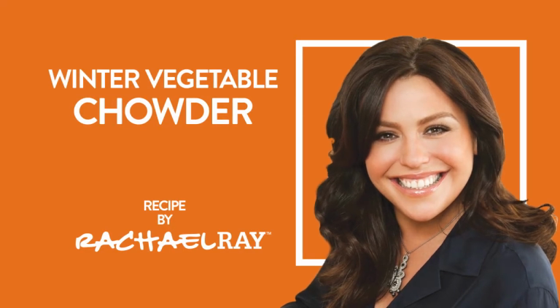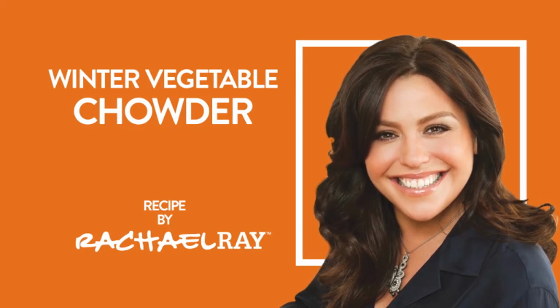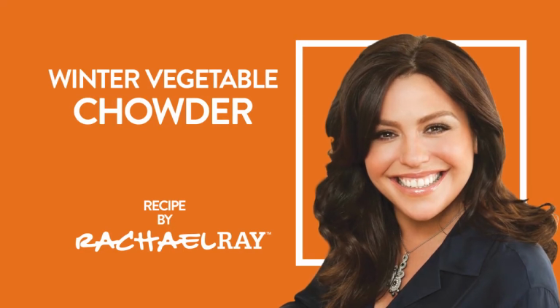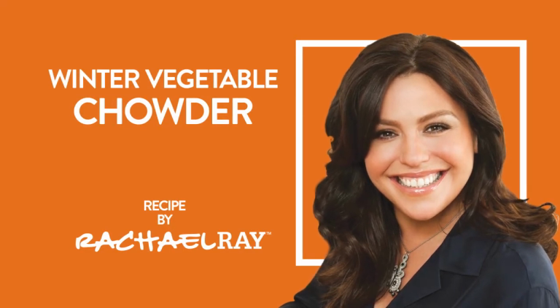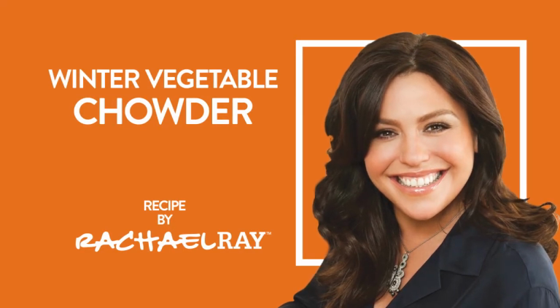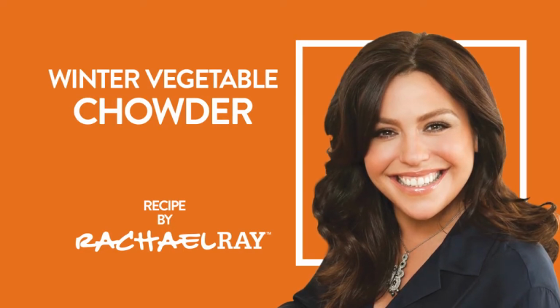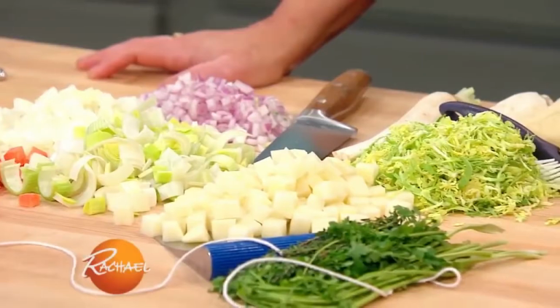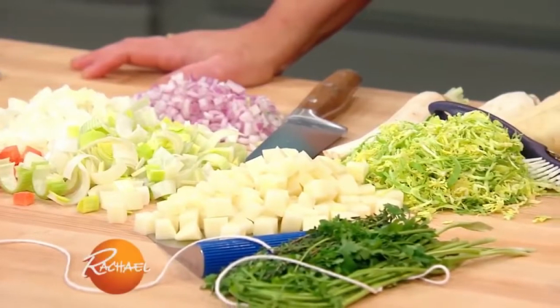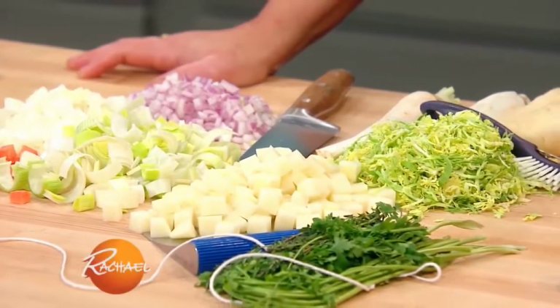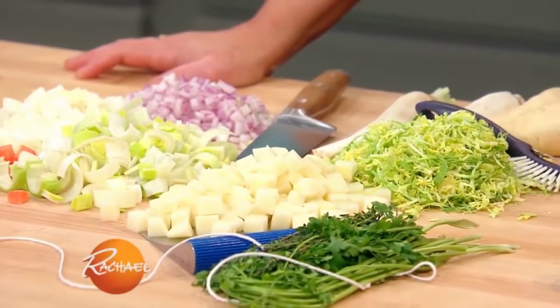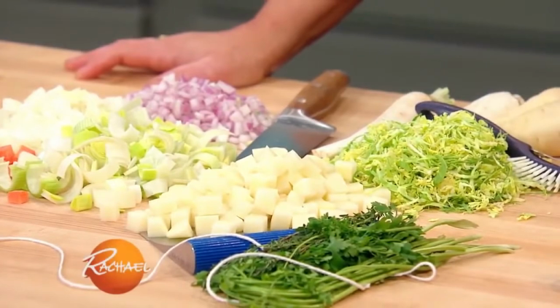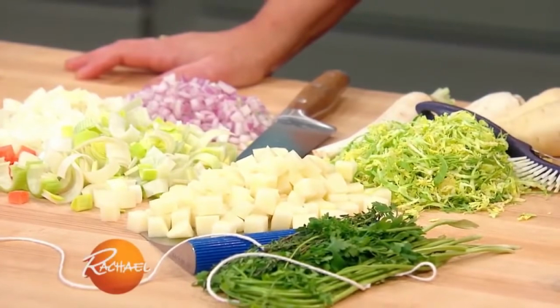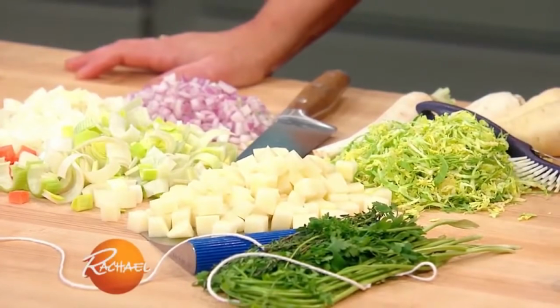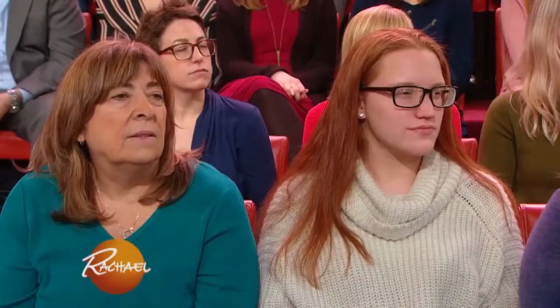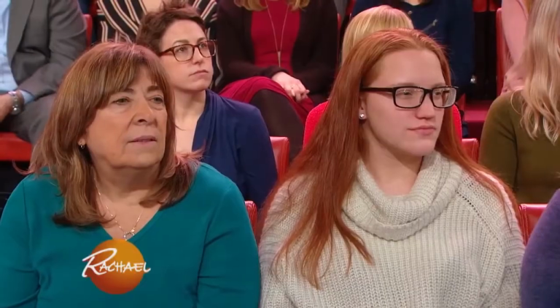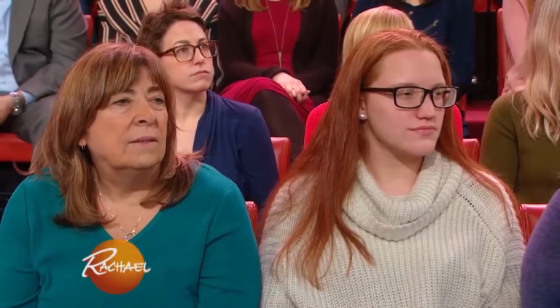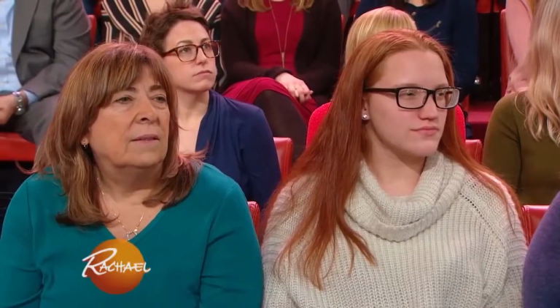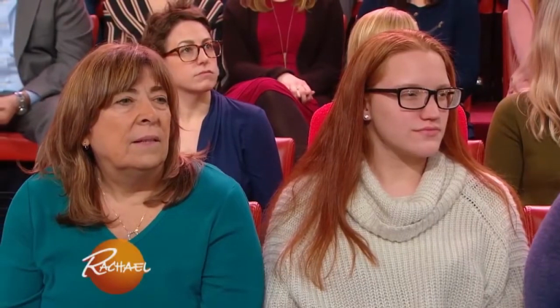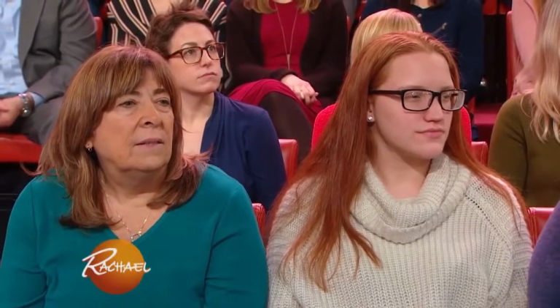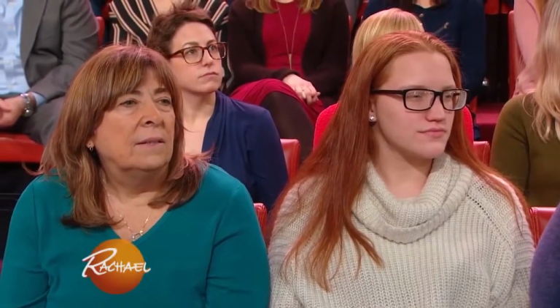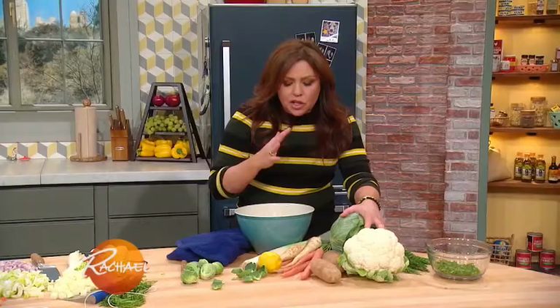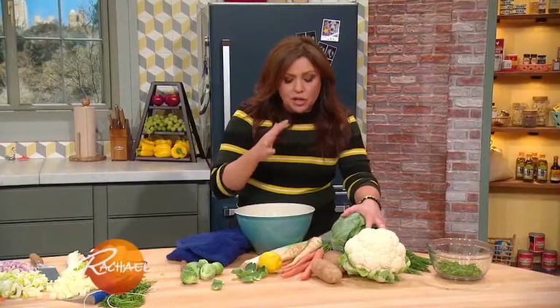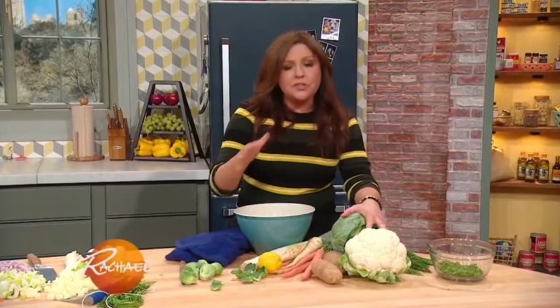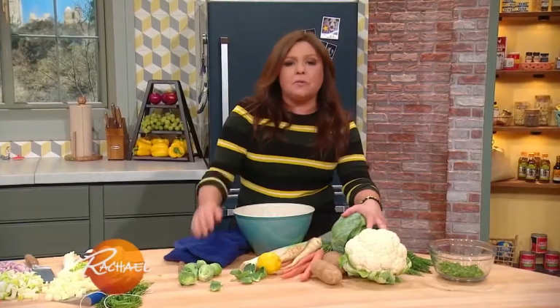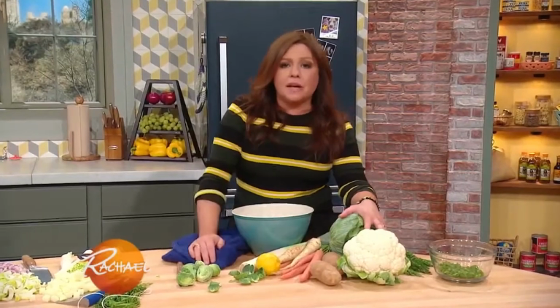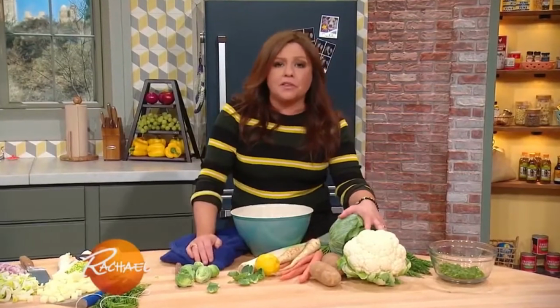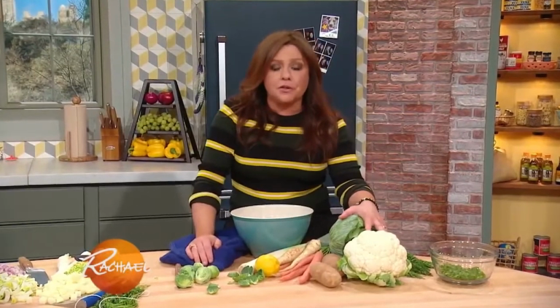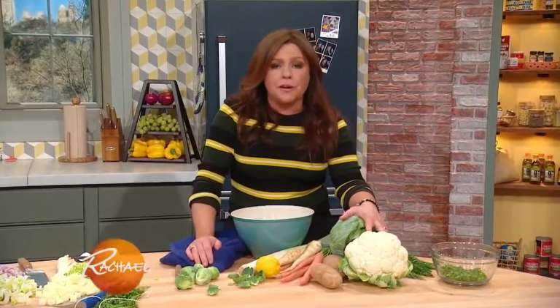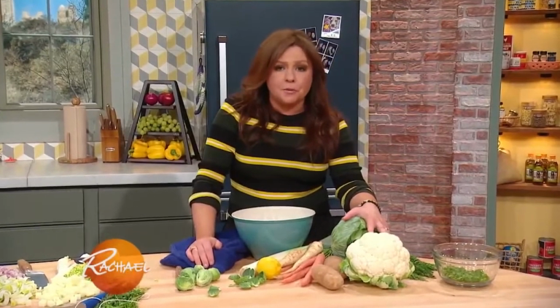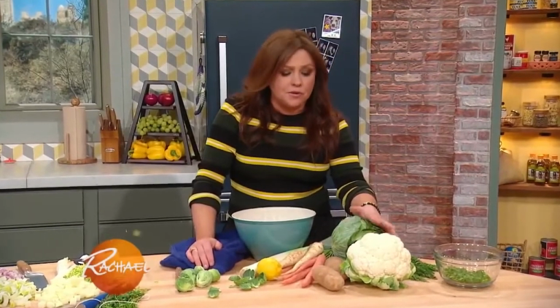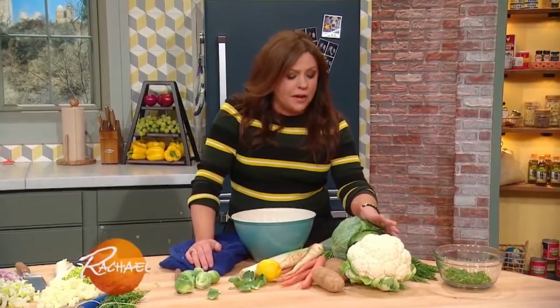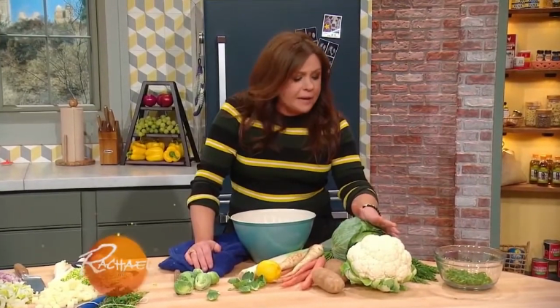This is a winter vegetable chowder. It's one of my family's favorites. You can use any mix of winter vegetables you like.